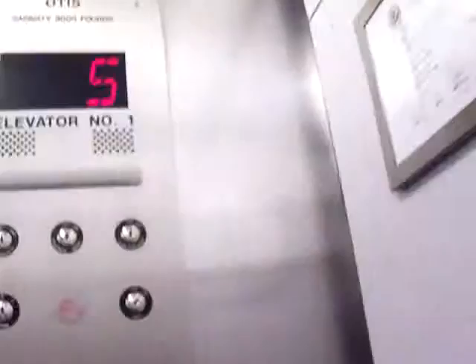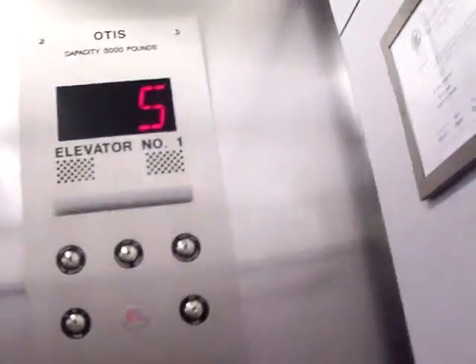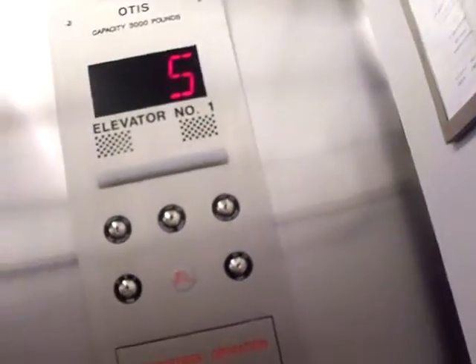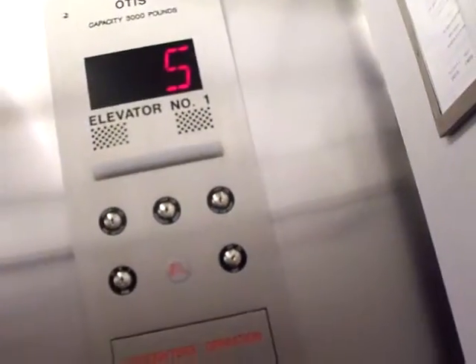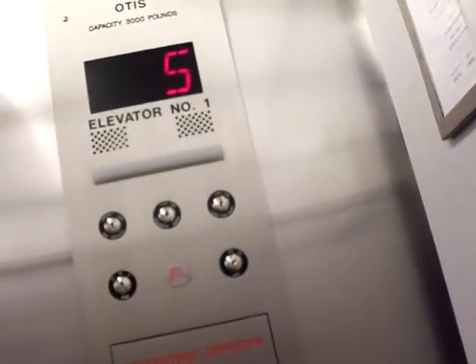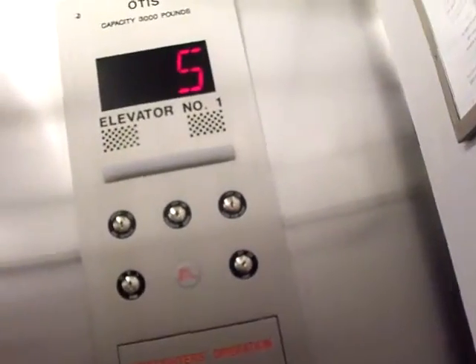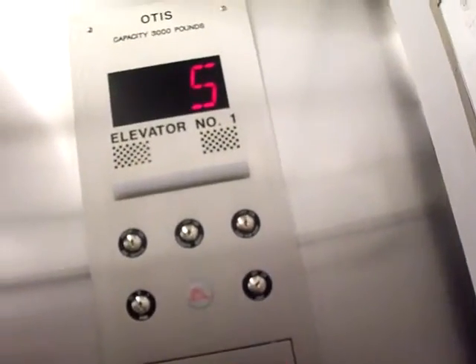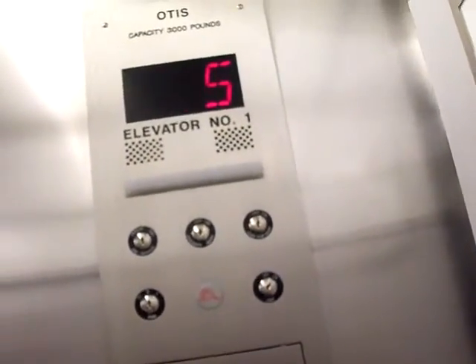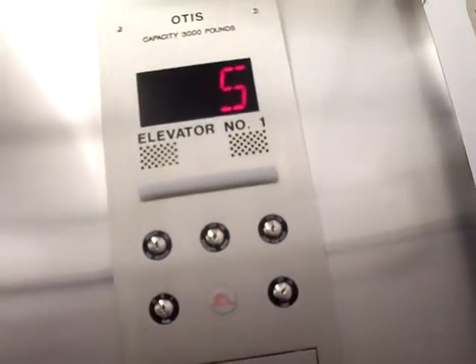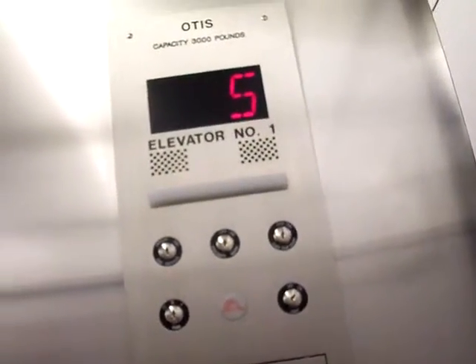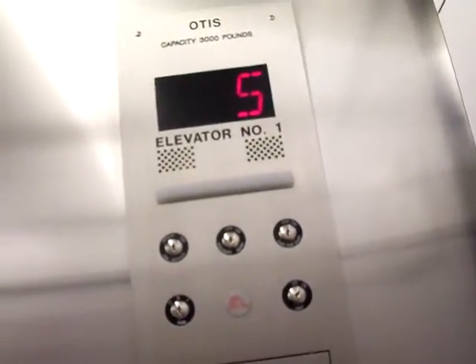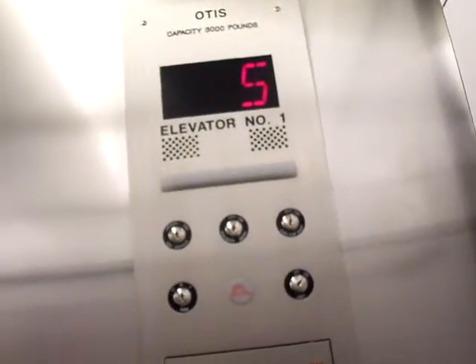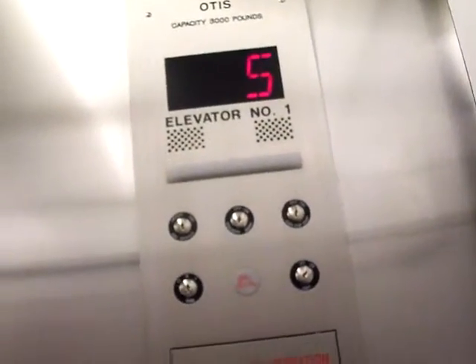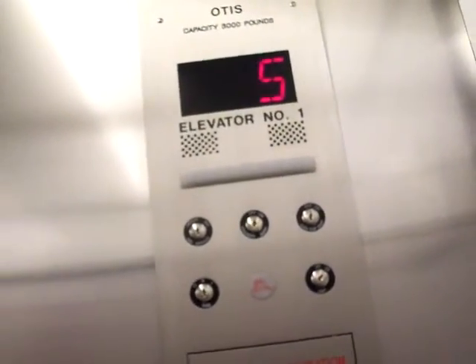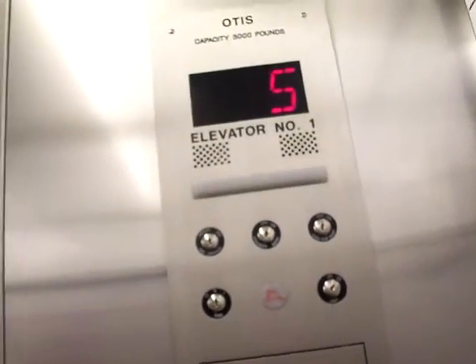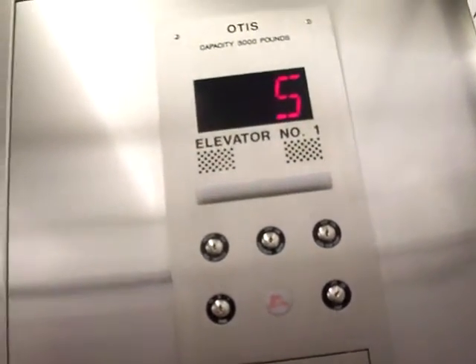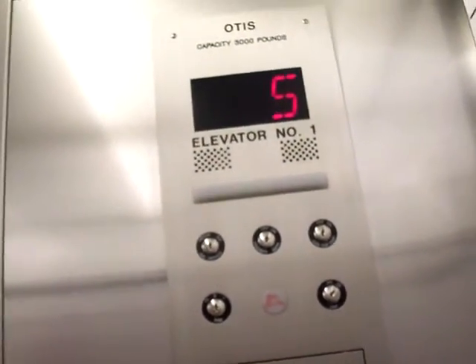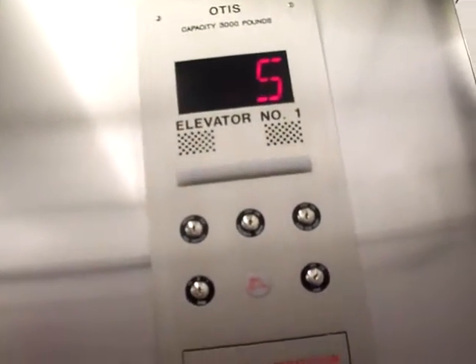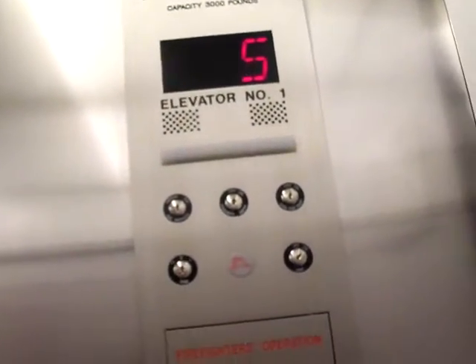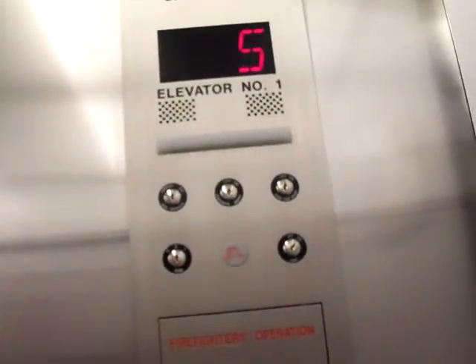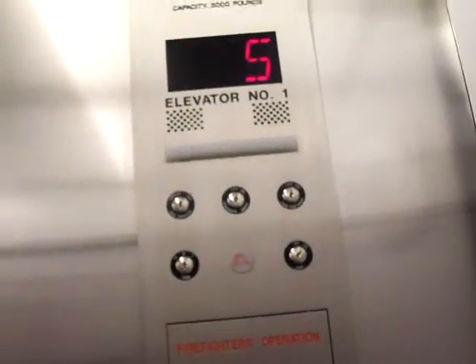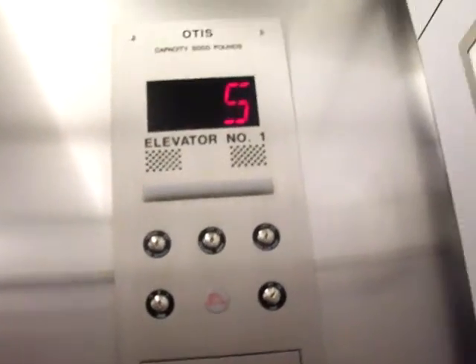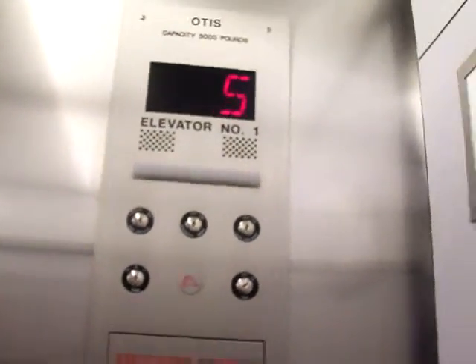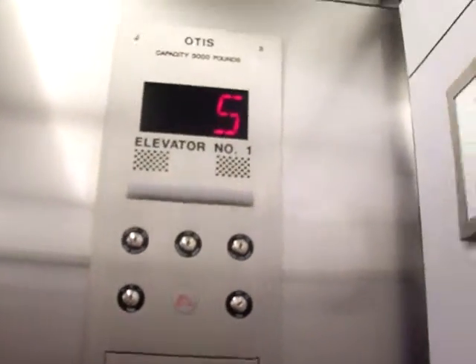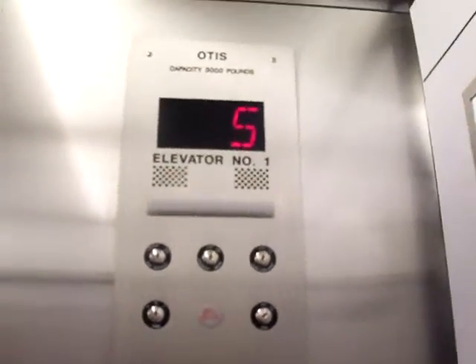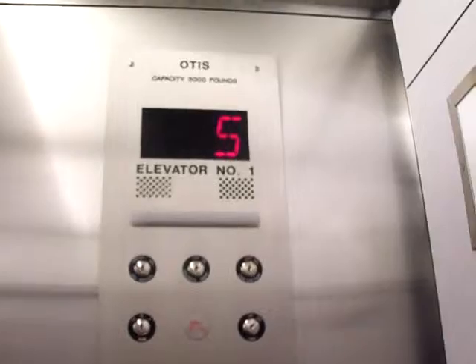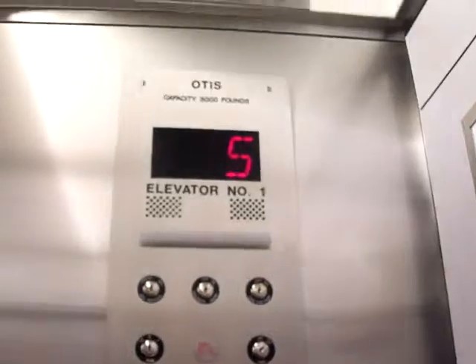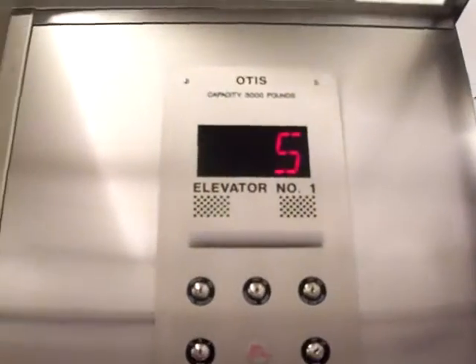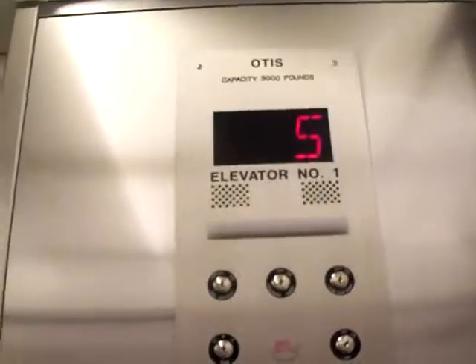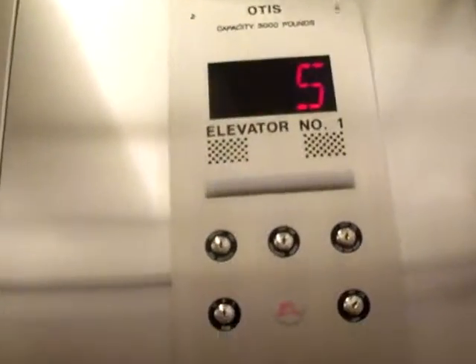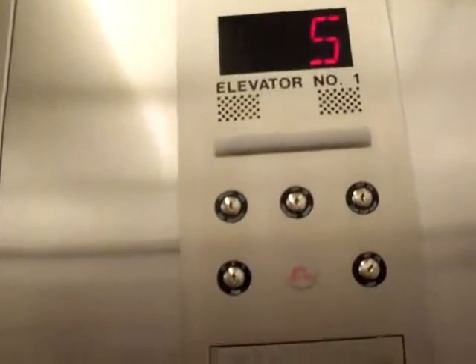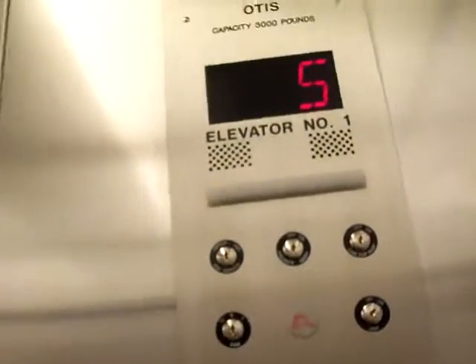Looks like Otis must have had the contract for all of these kinds of elevators. We haven't seen a non-Otis elevator yet.